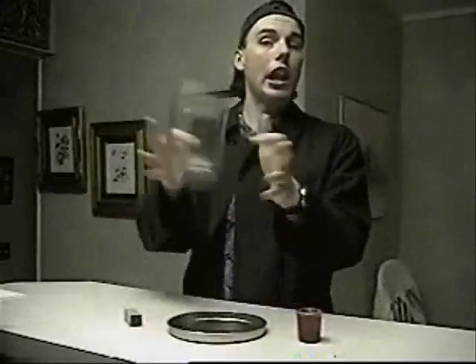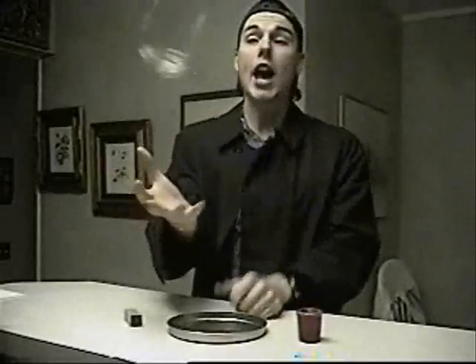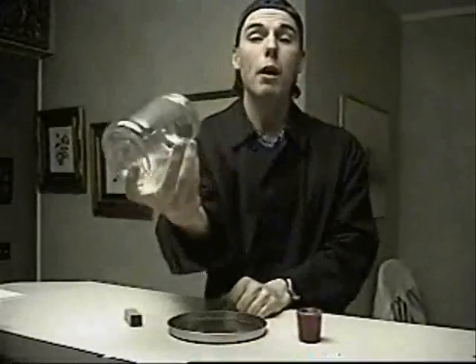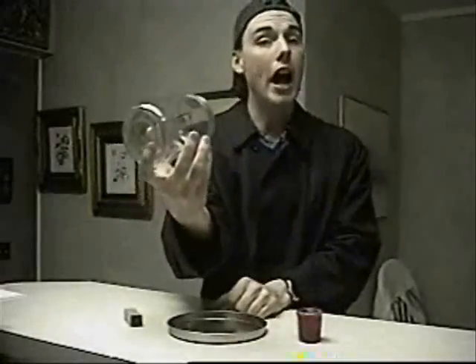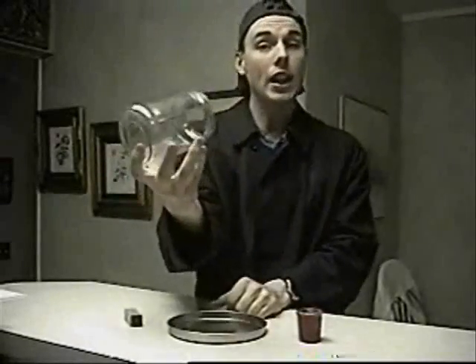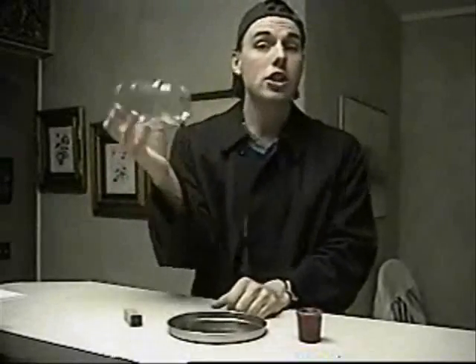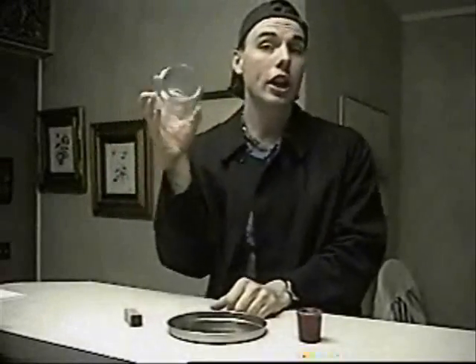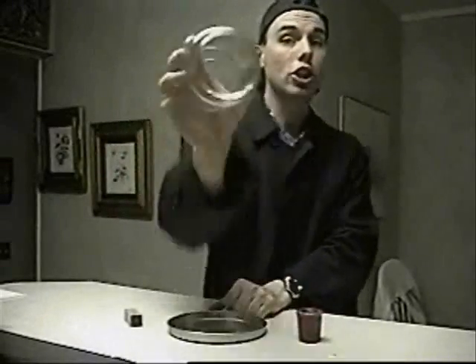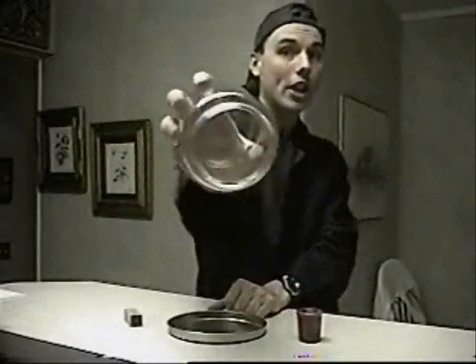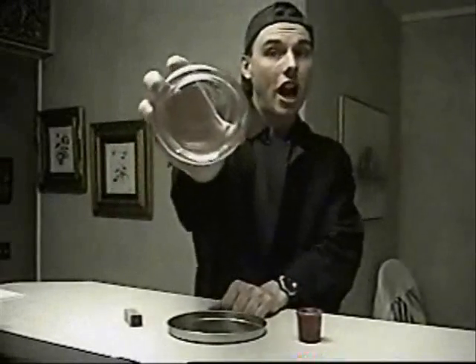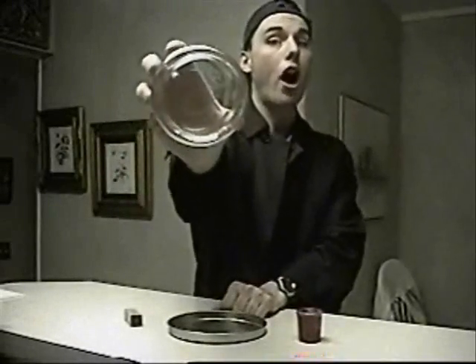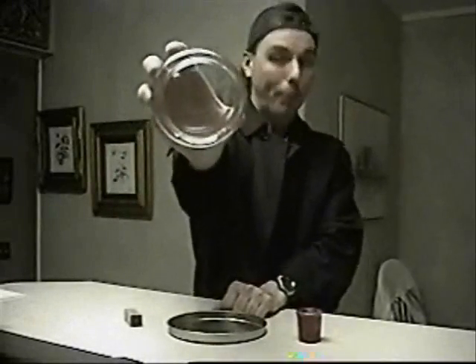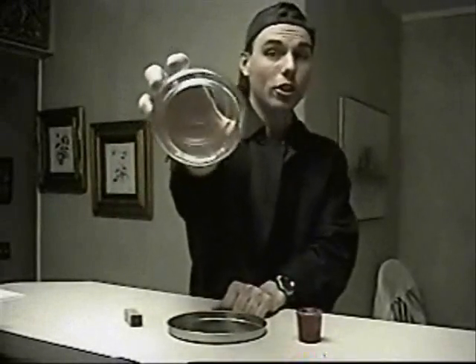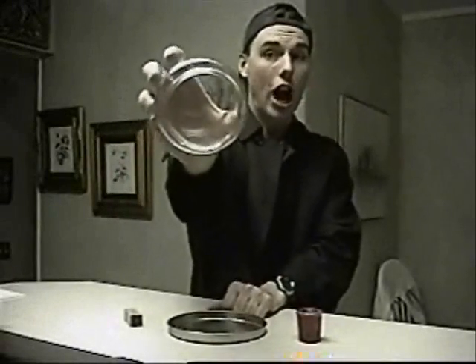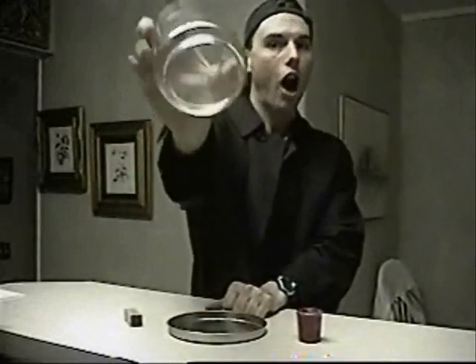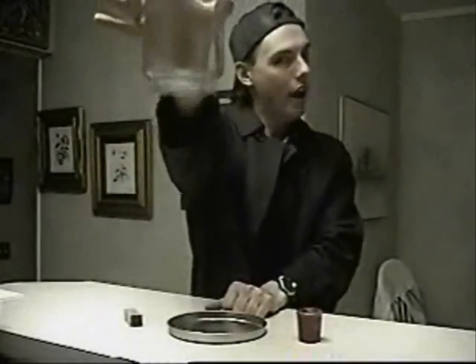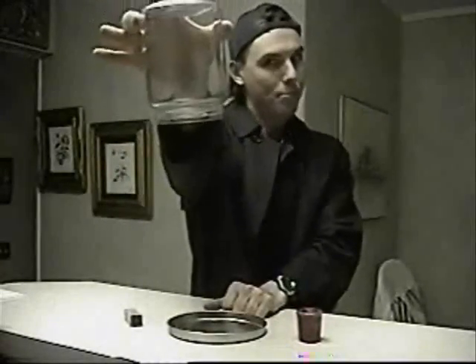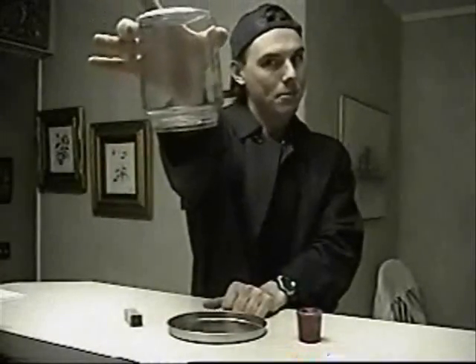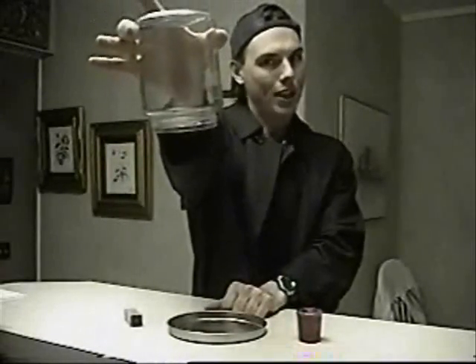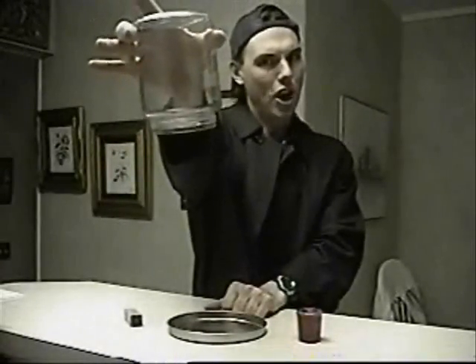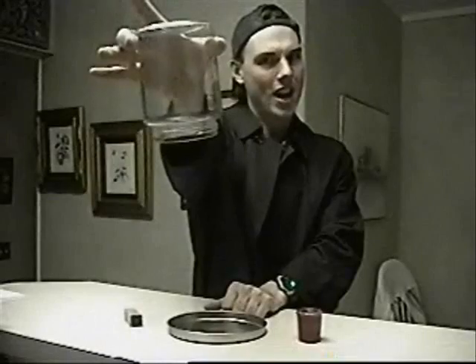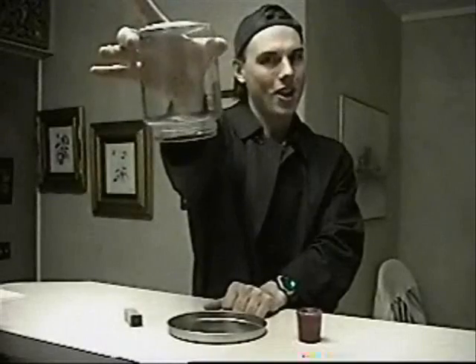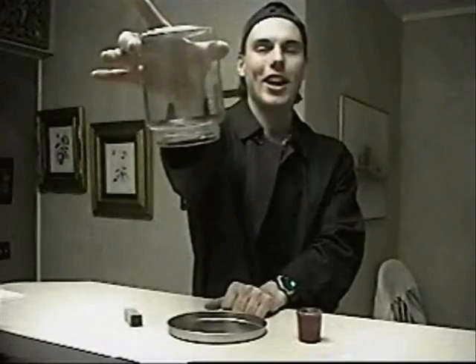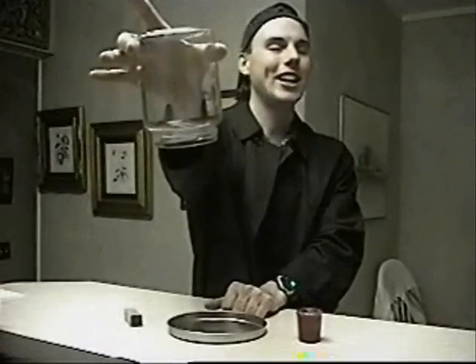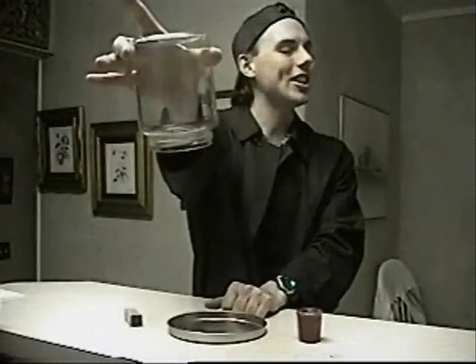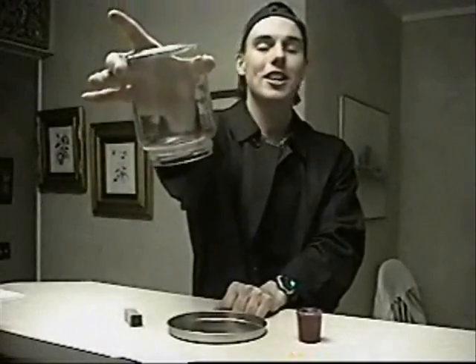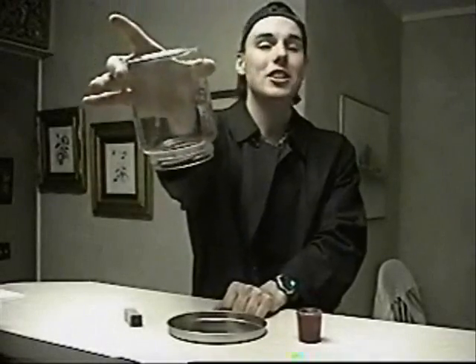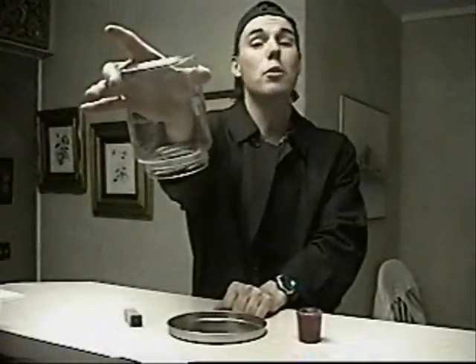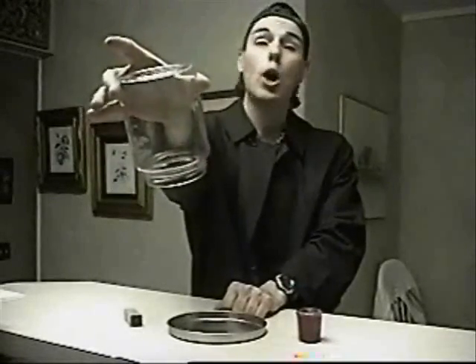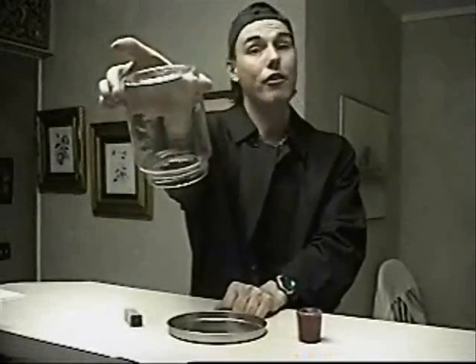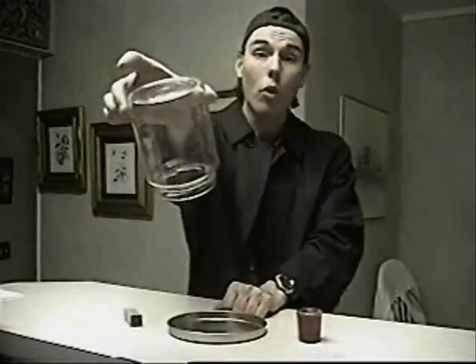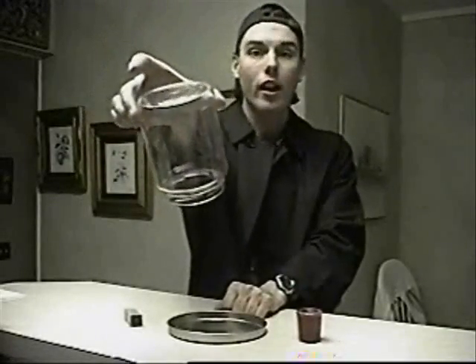Last but not least, you're going to get yourself a pickle jar. Empty pickle jar here — it just doesn't seem to work with a full one.